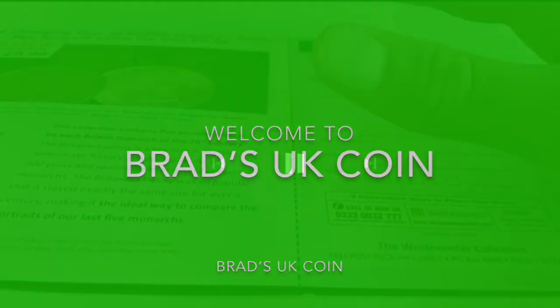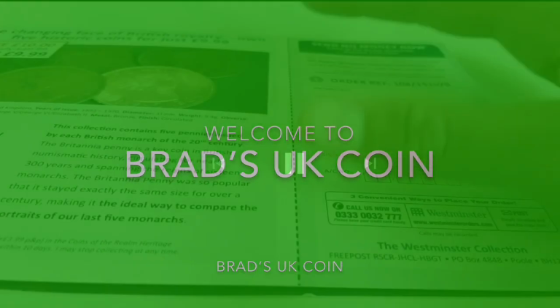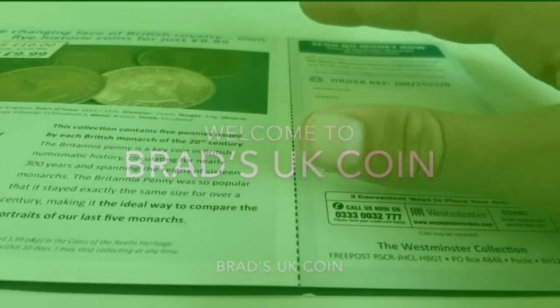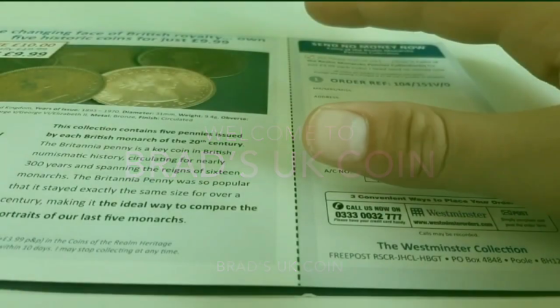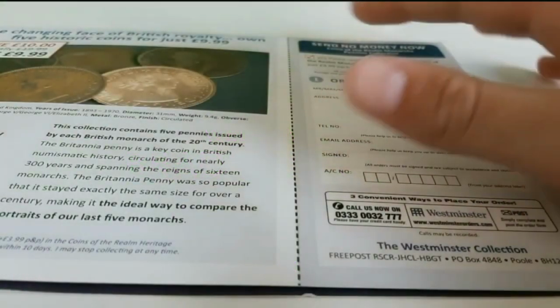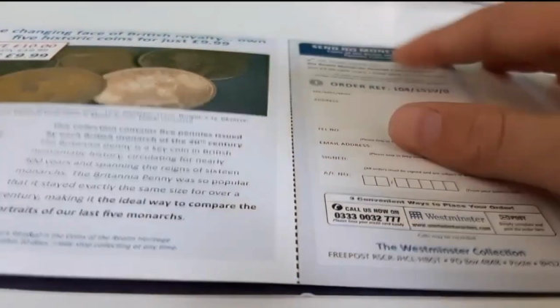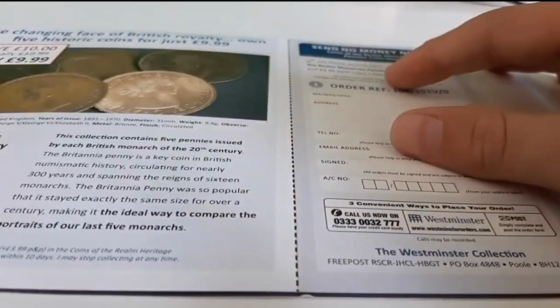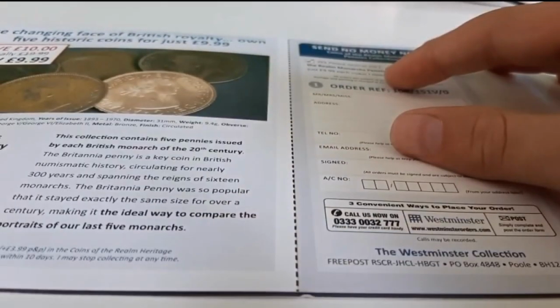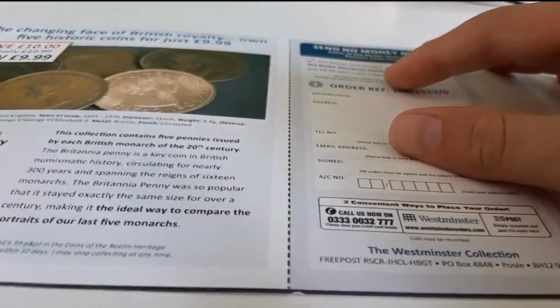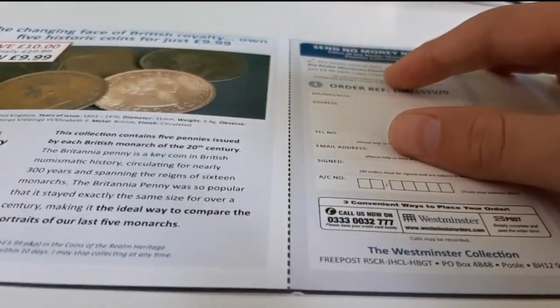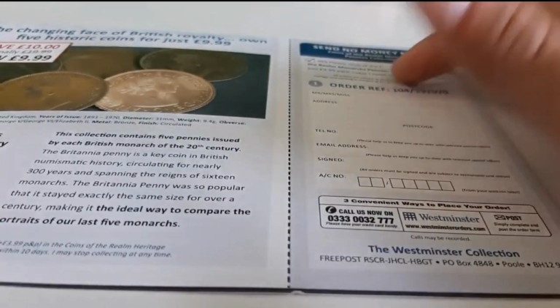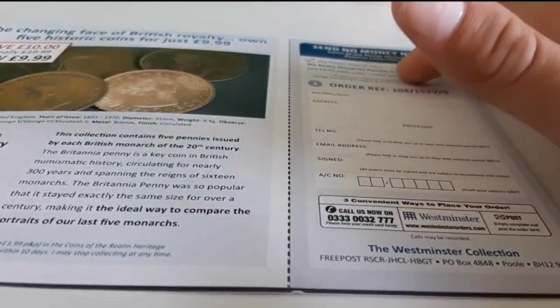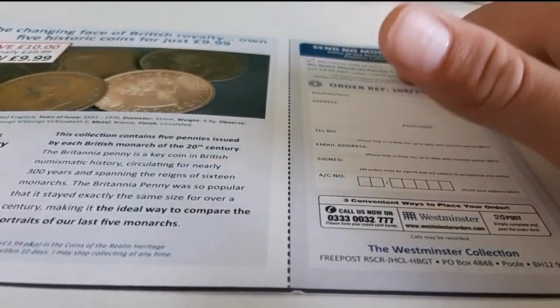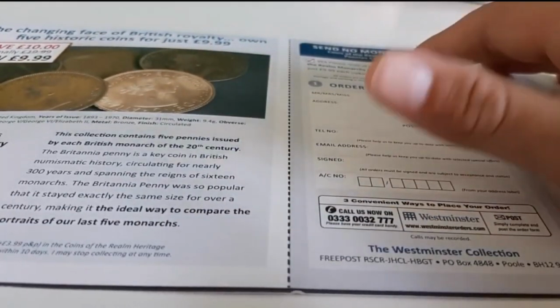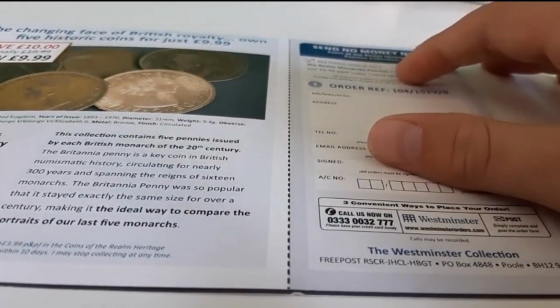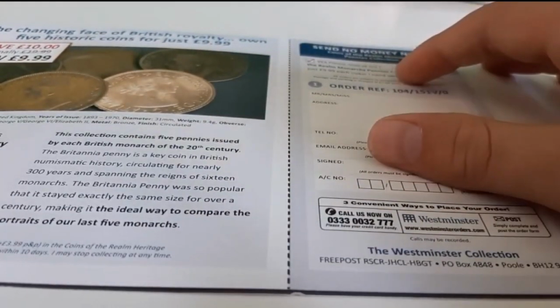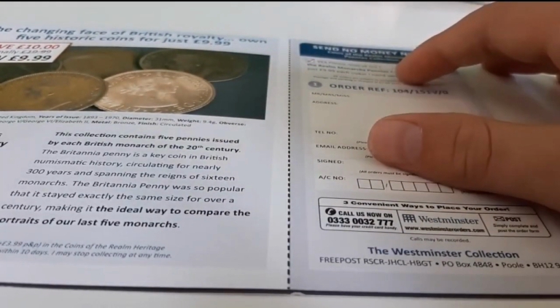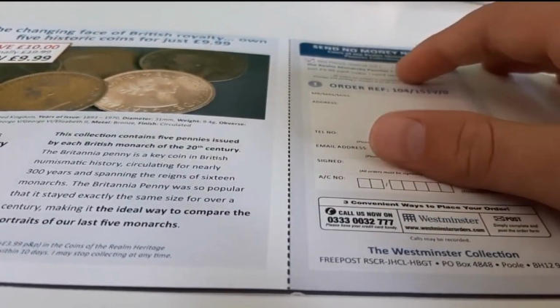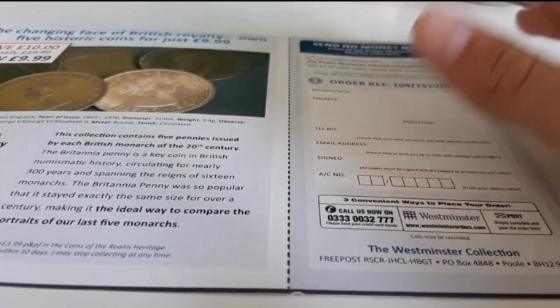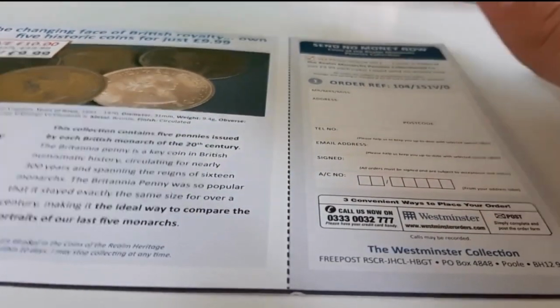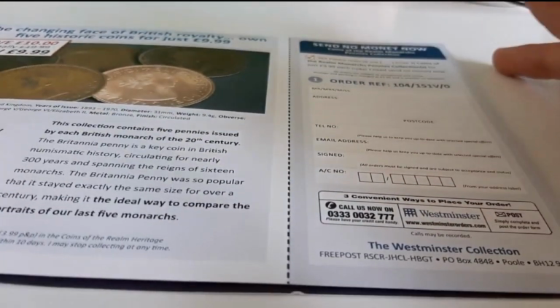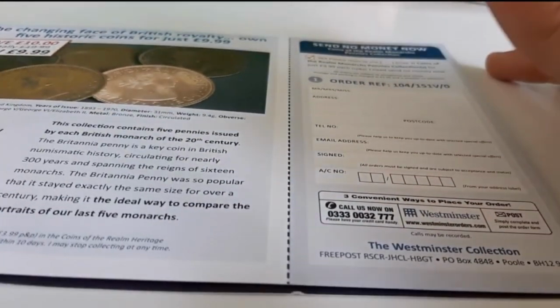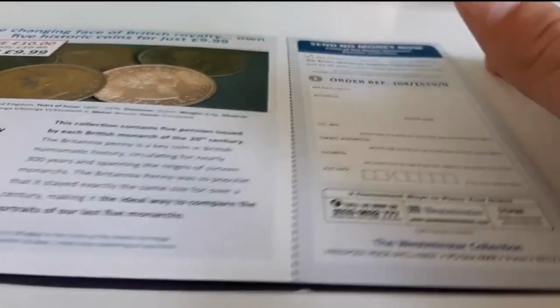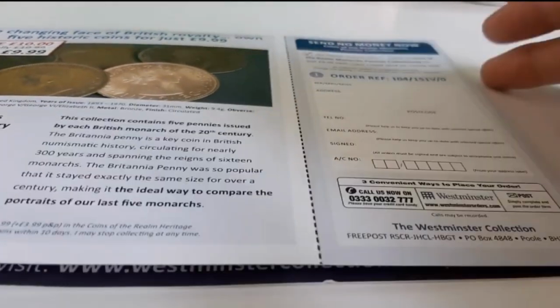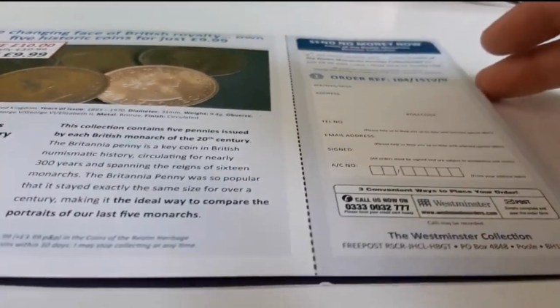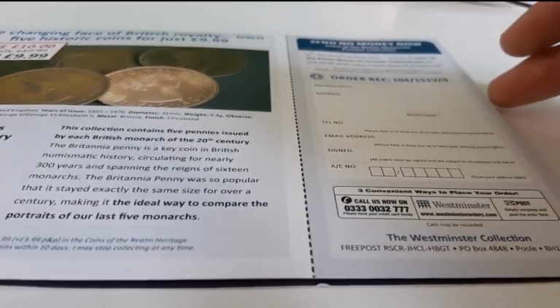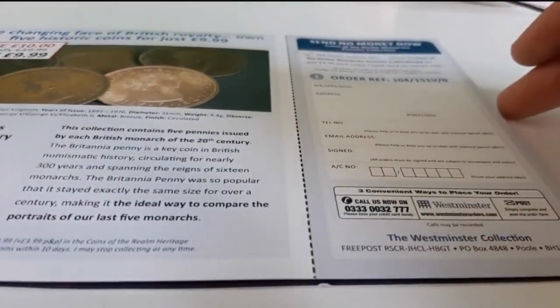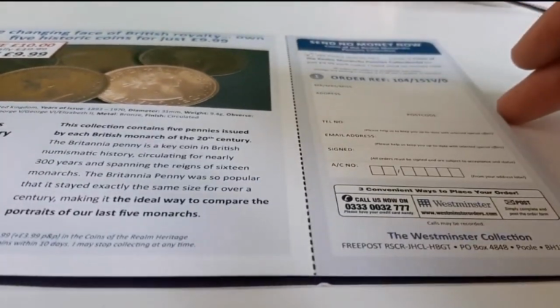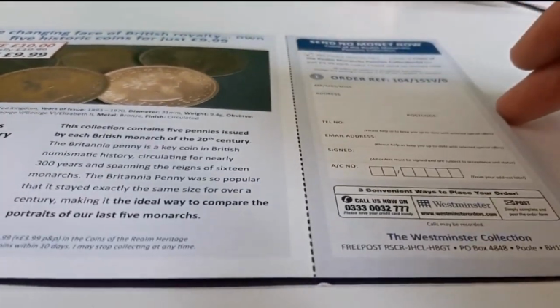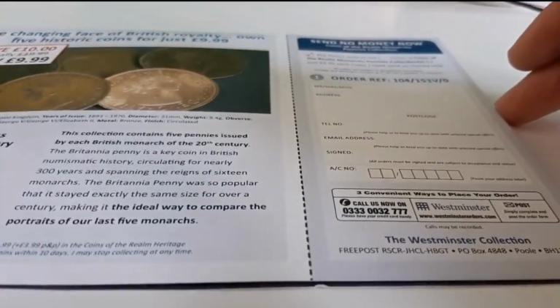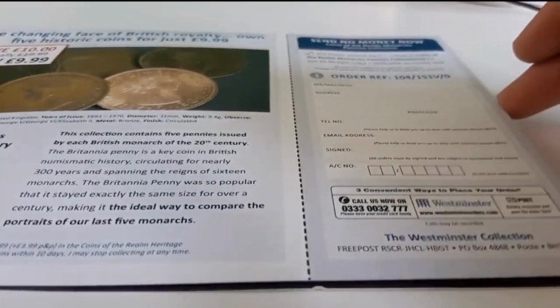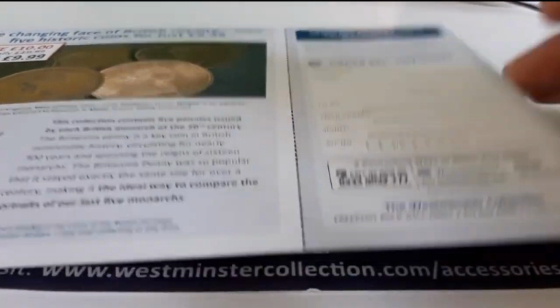Hey guys, I'm Monty Blast with the UK Coin. I'm Brad. So today guys I've got another unboxing for you.